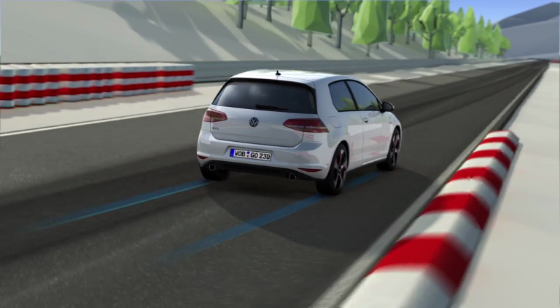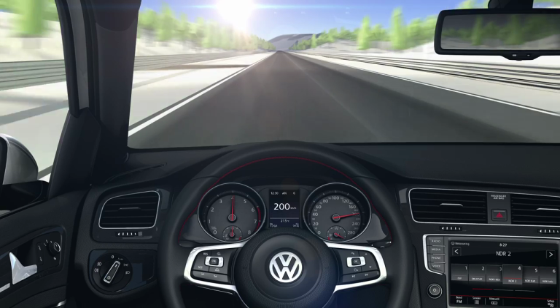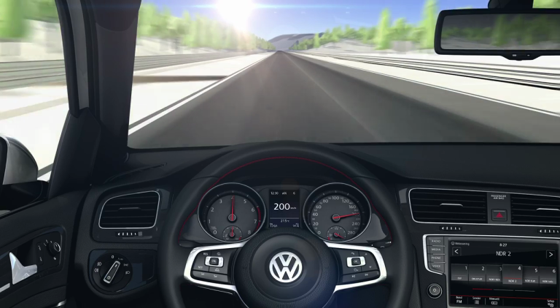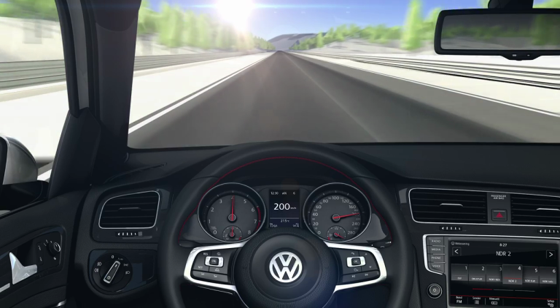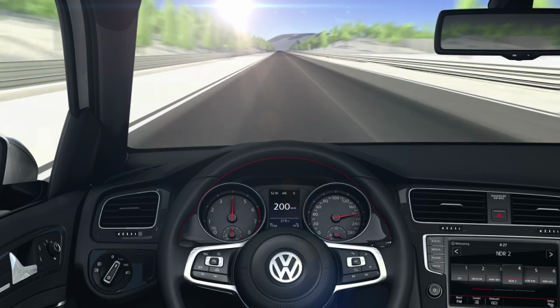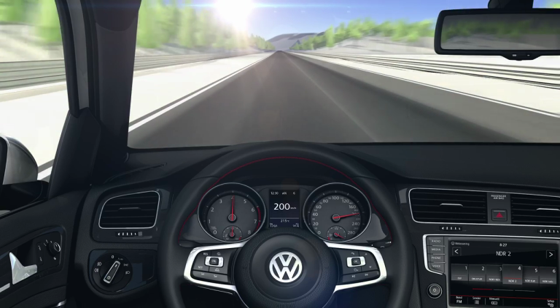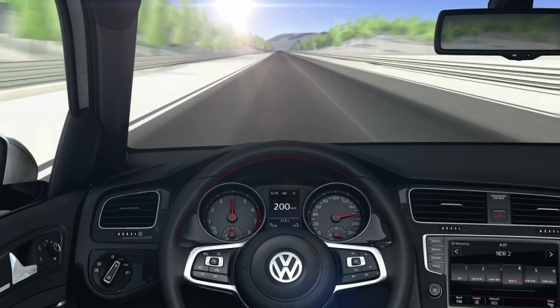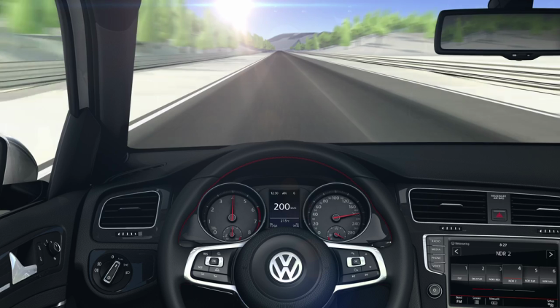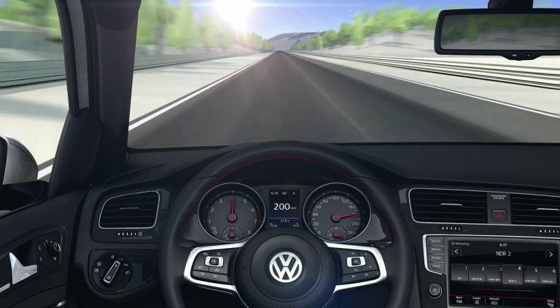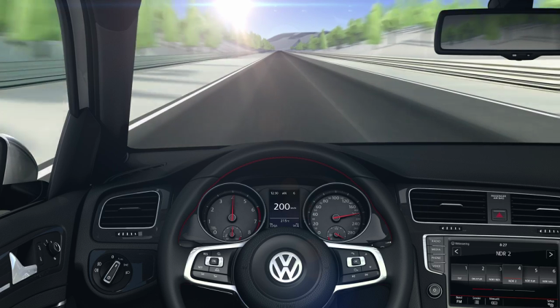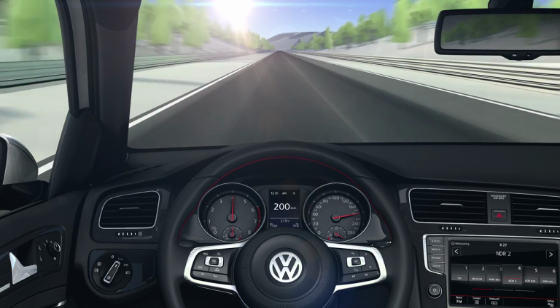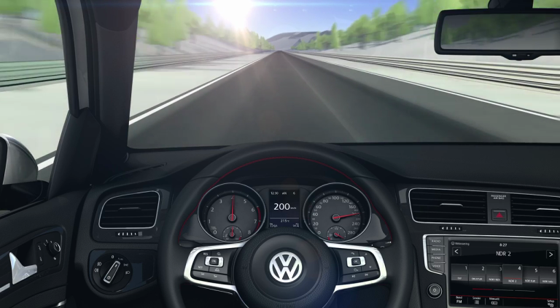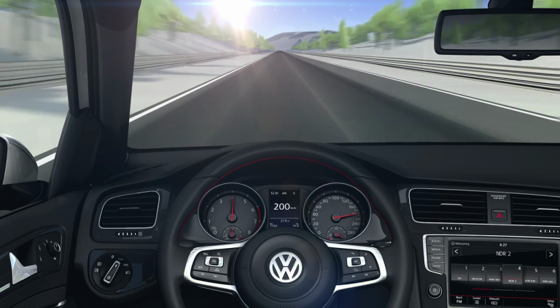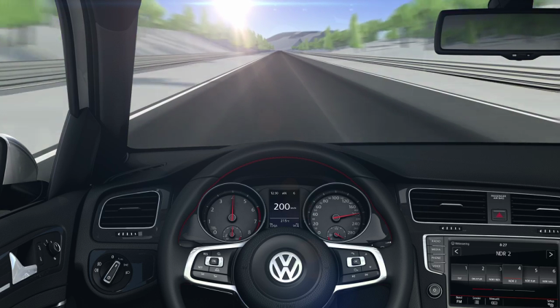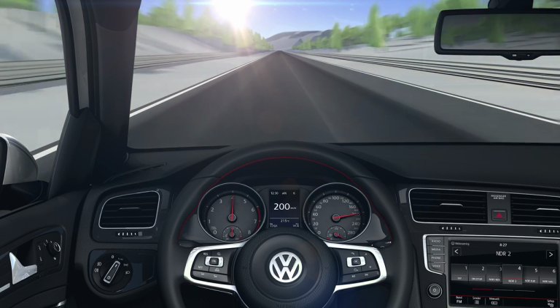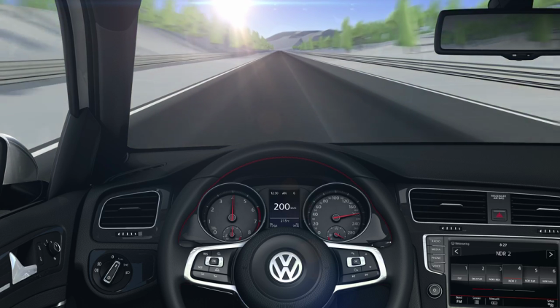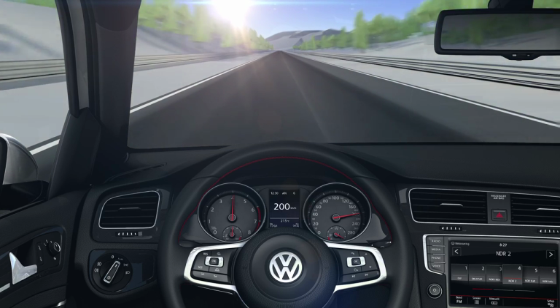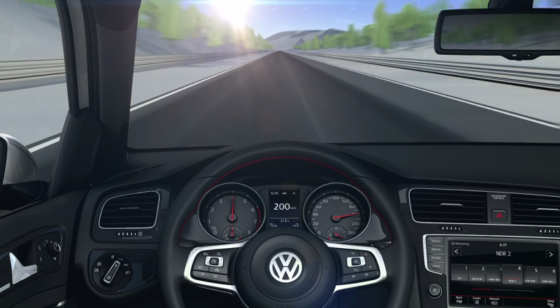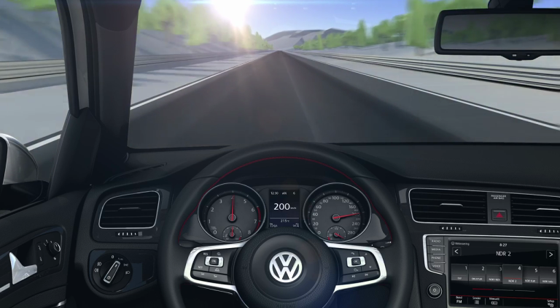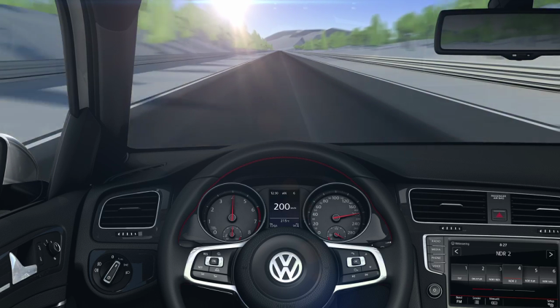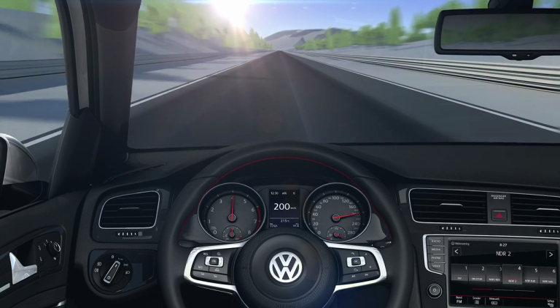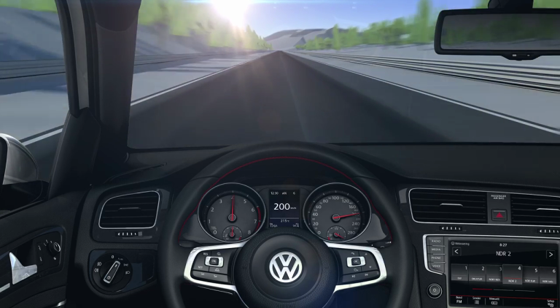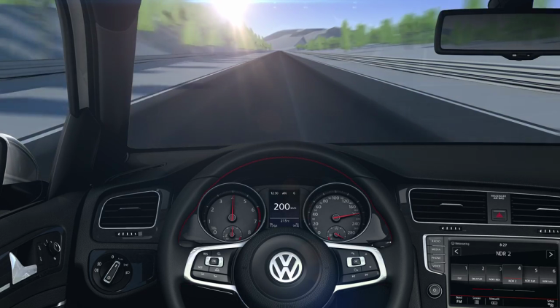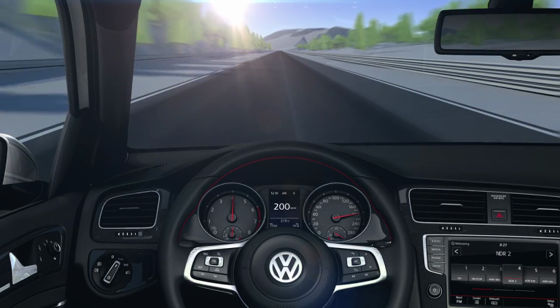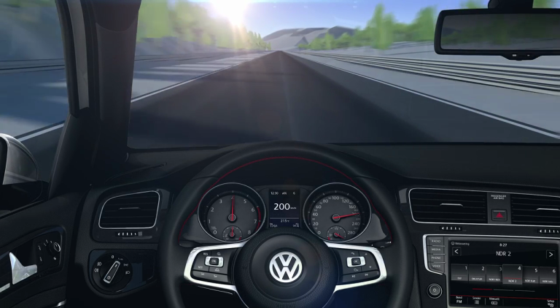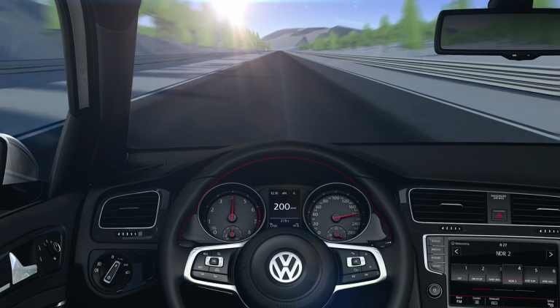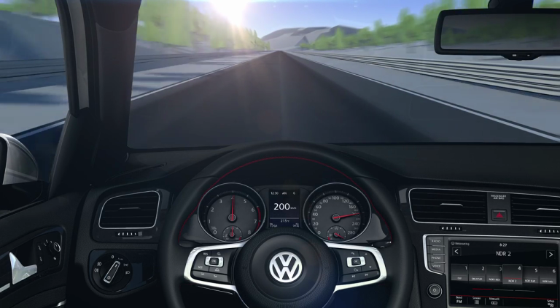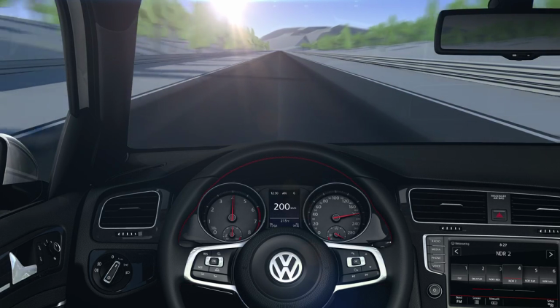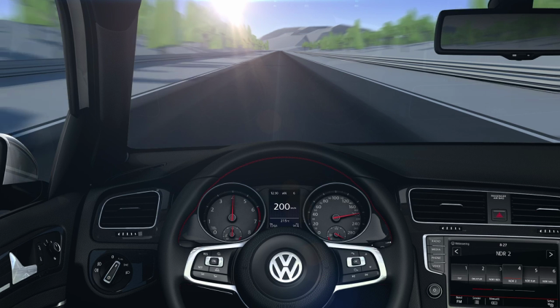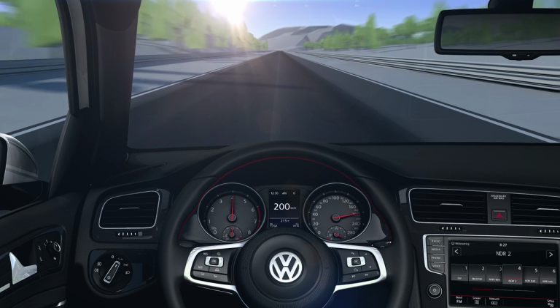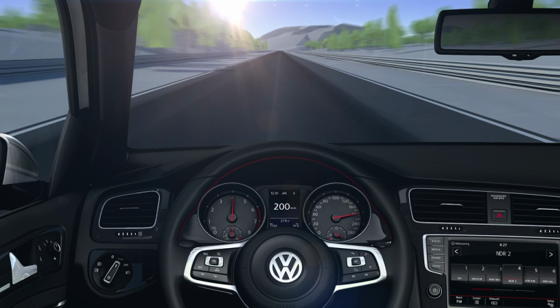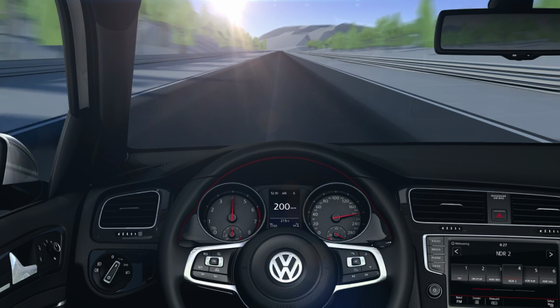The GTI, its characteristic DNA and performance technology, make it a master of sporty driving, not just on the racetrack.